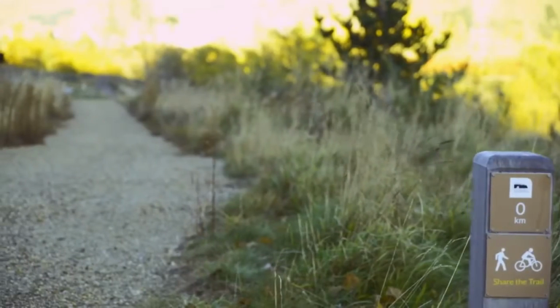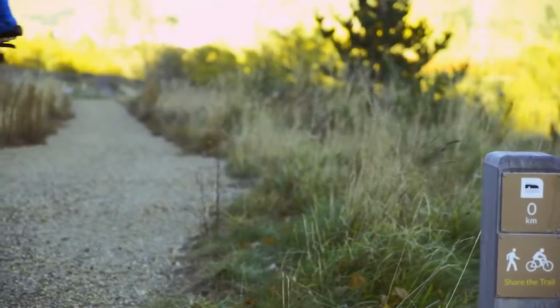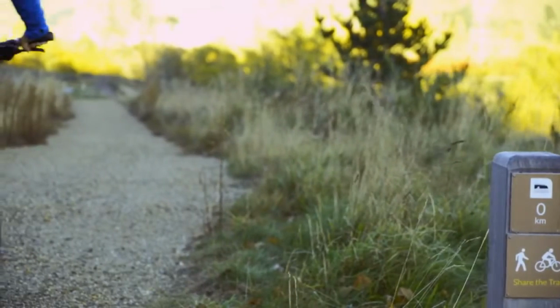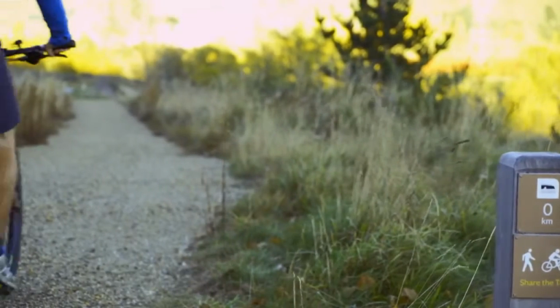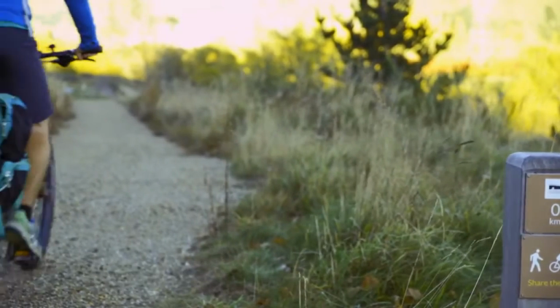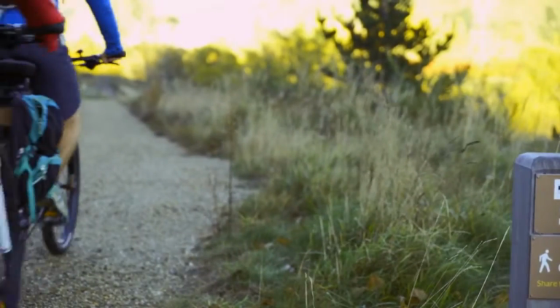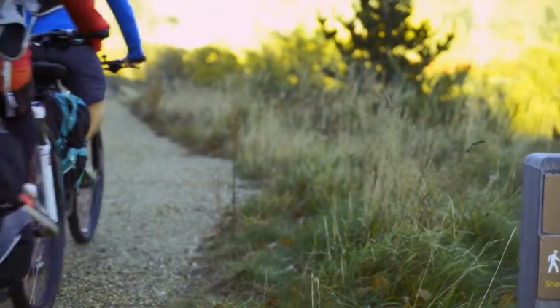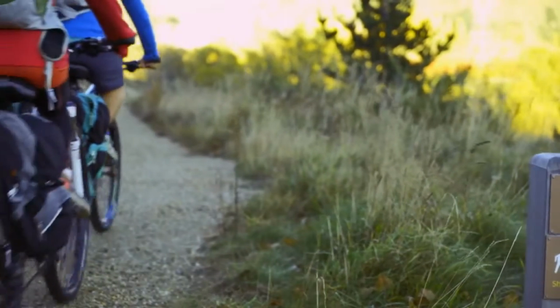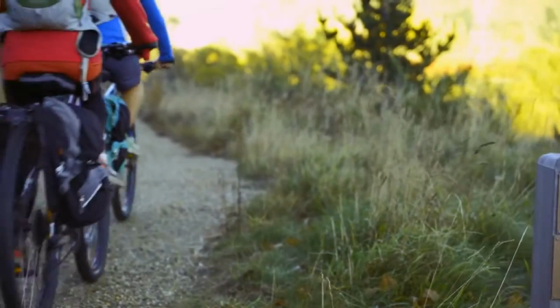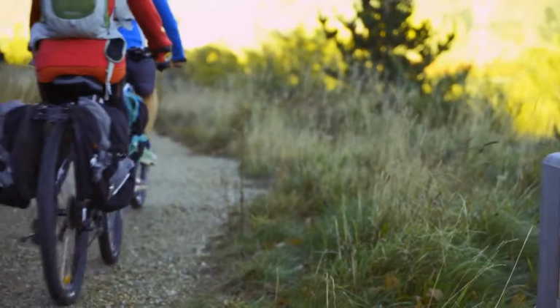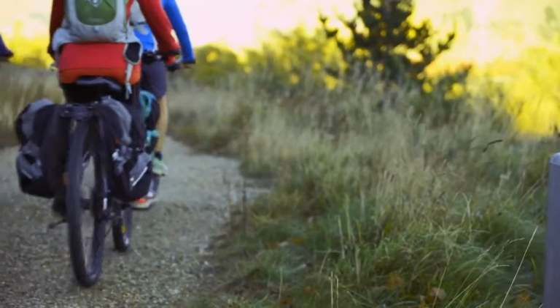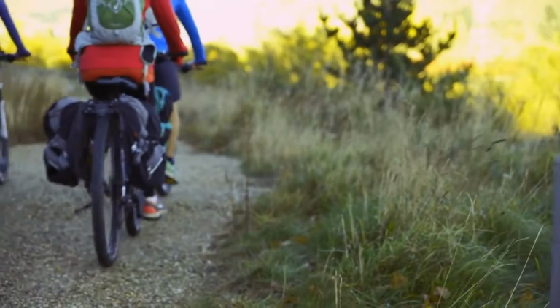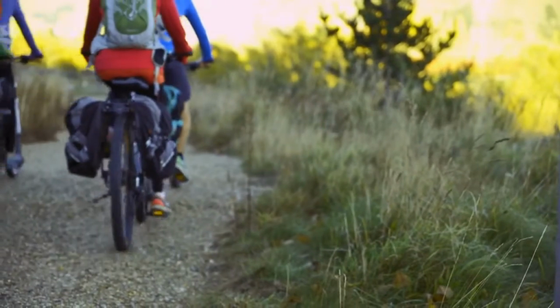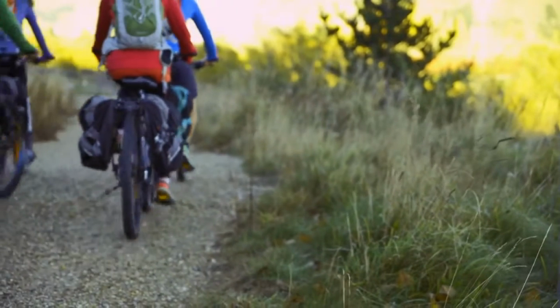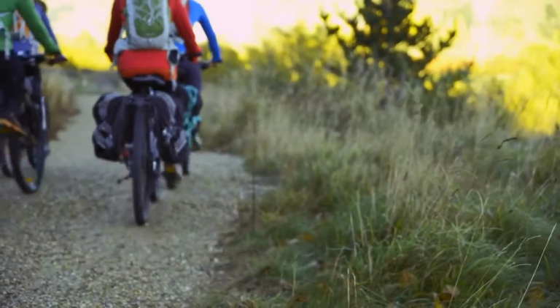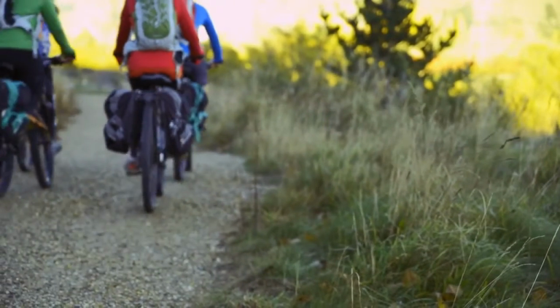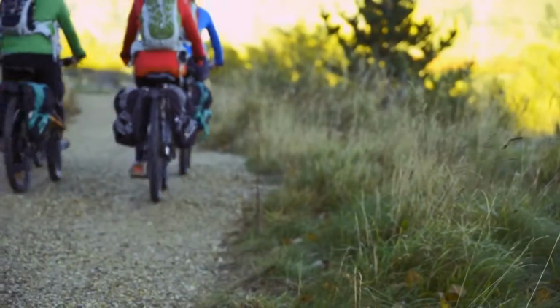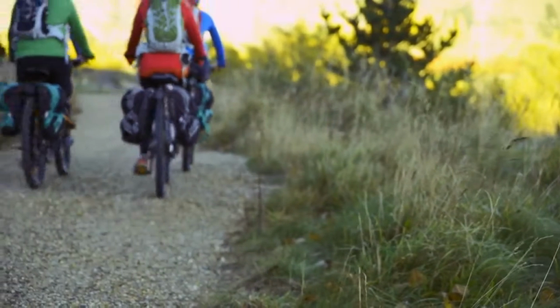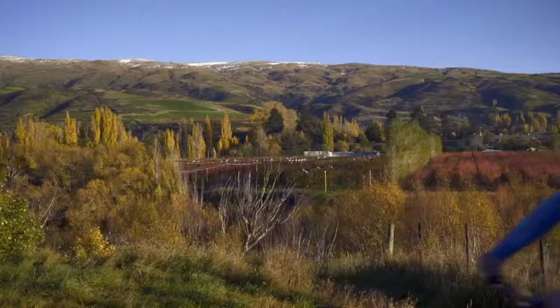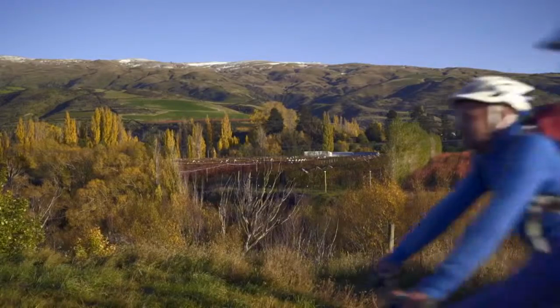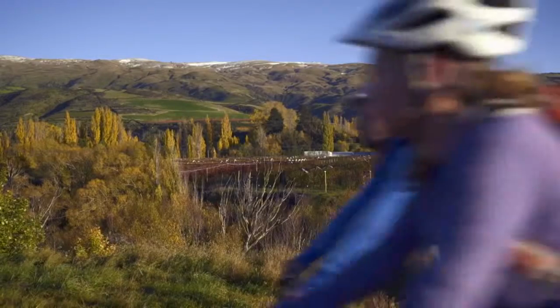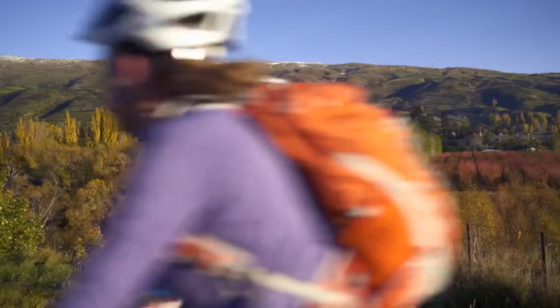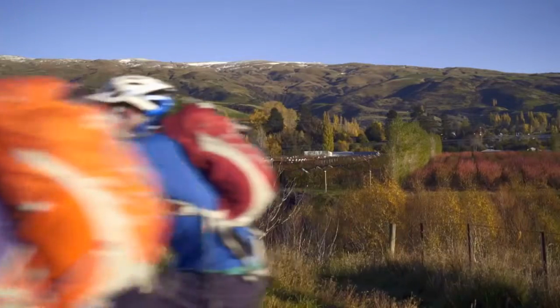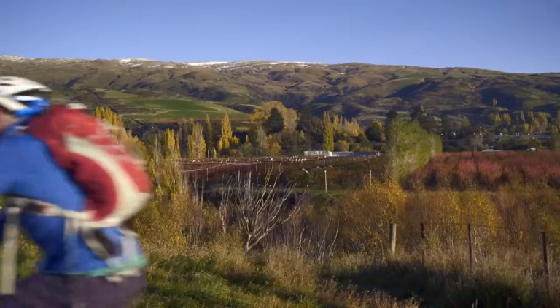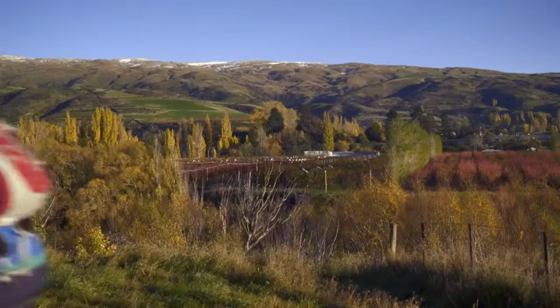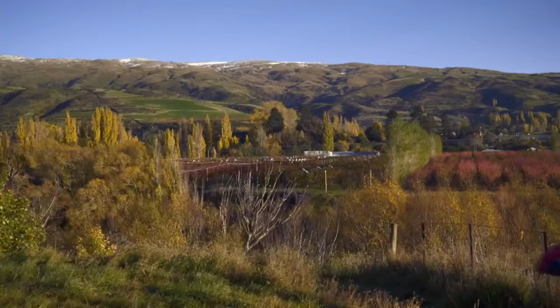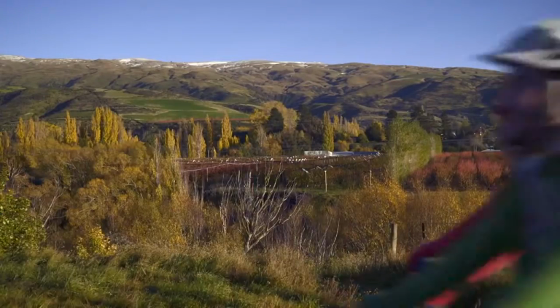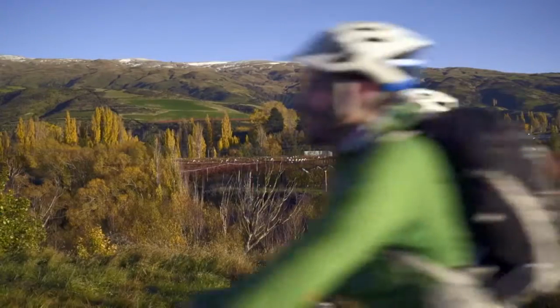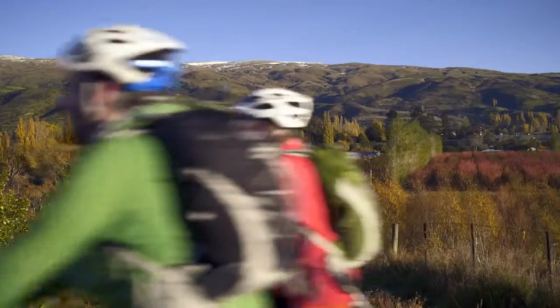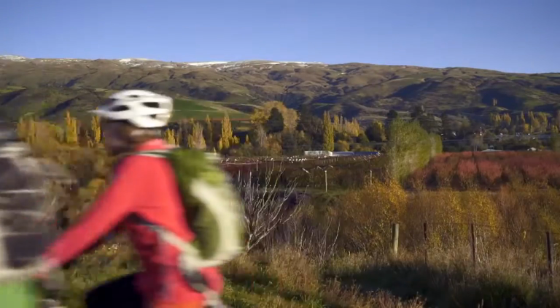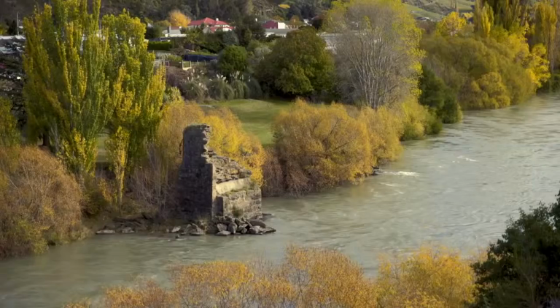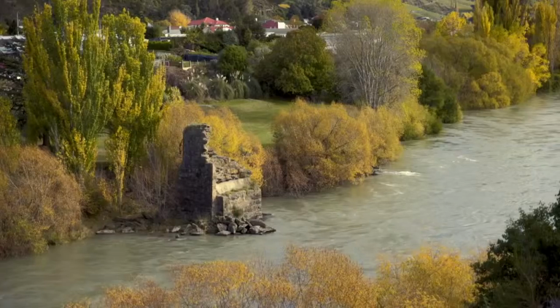Open all year round, the trail is a Grade II easy cycle track, appealing to all ages and fitness levels.